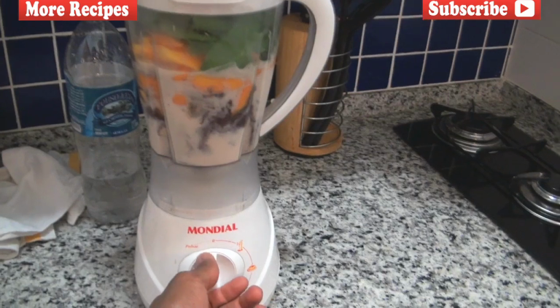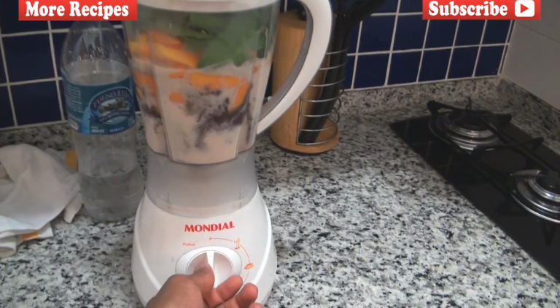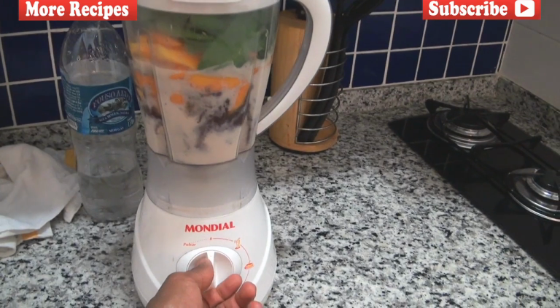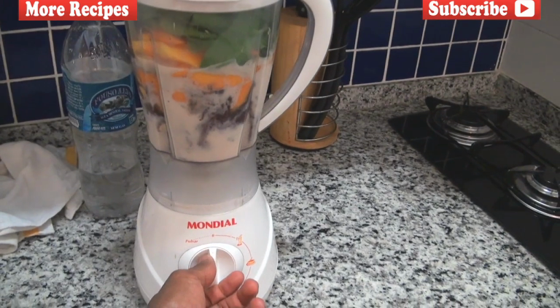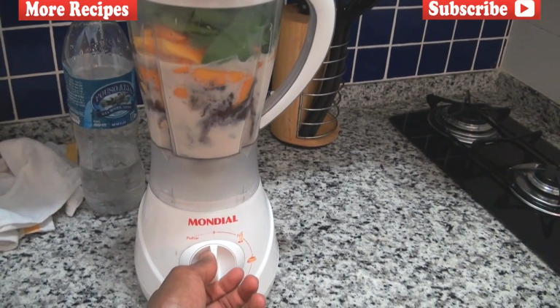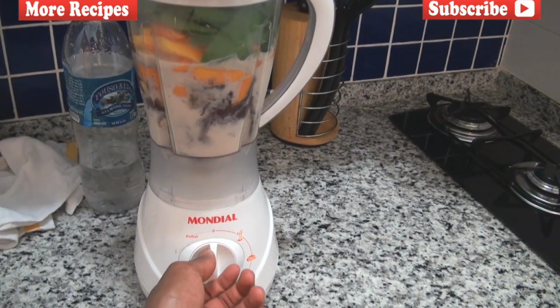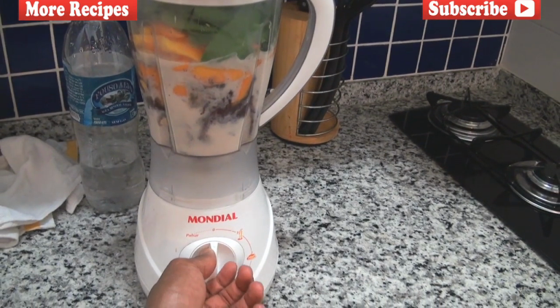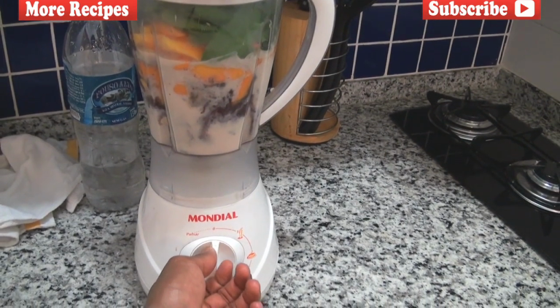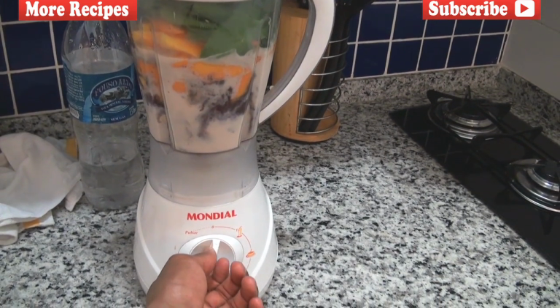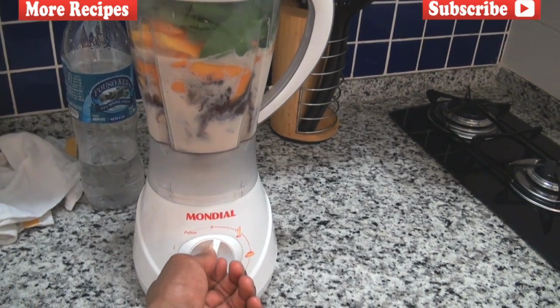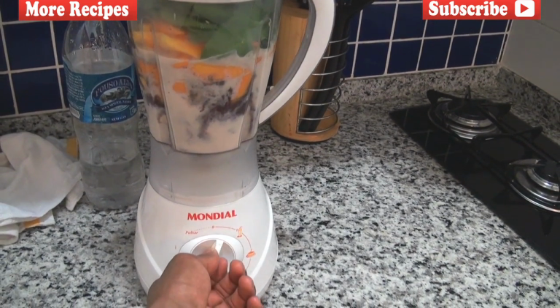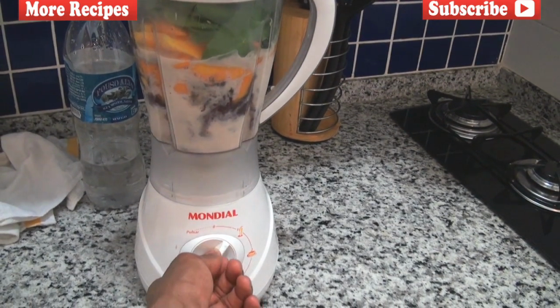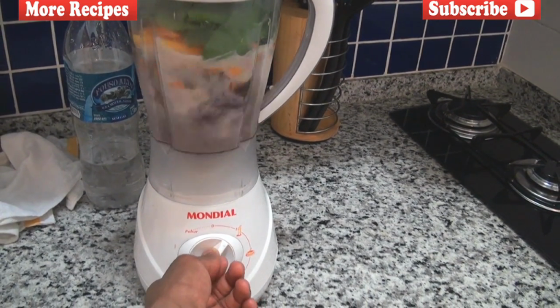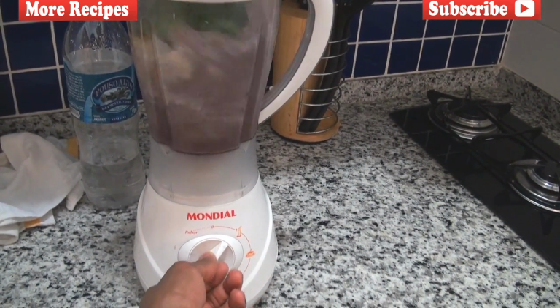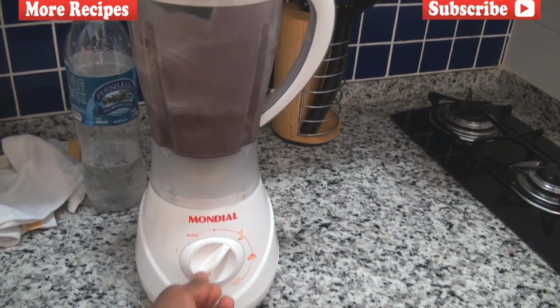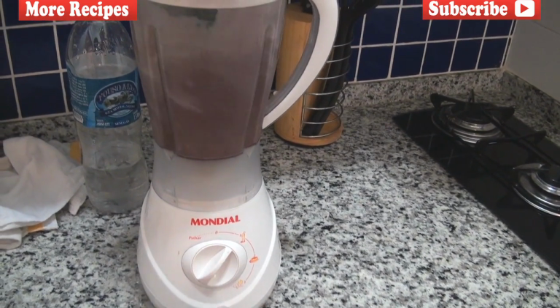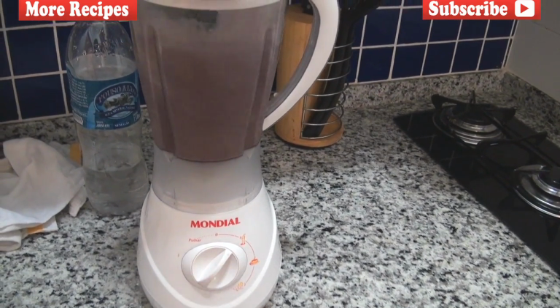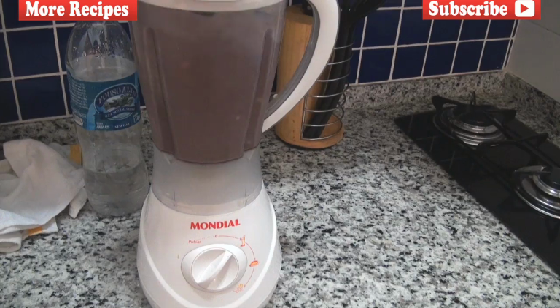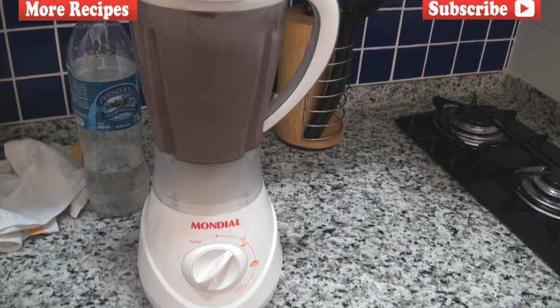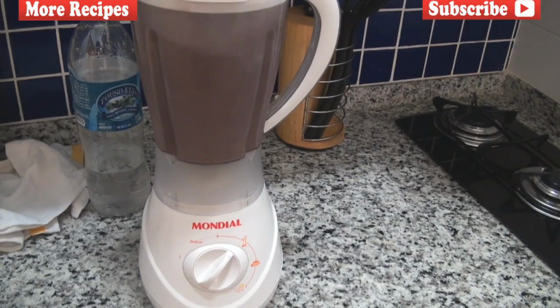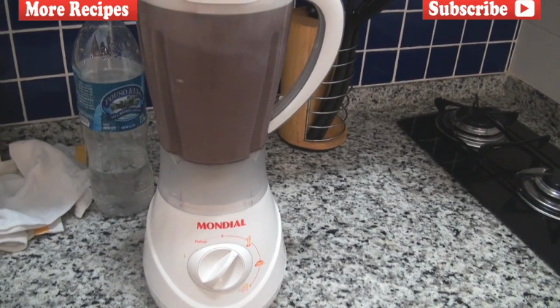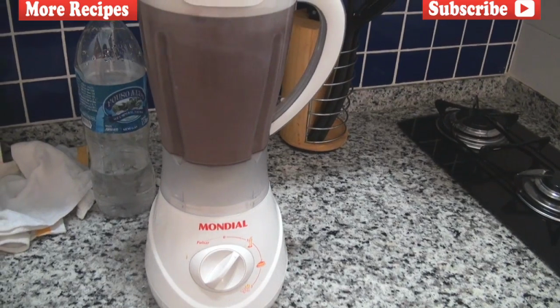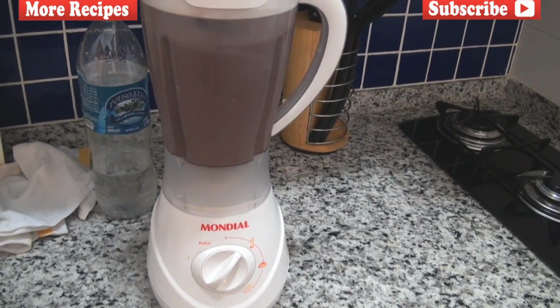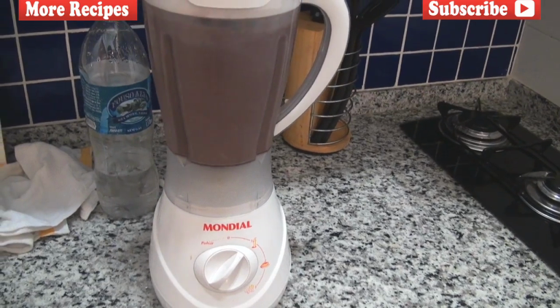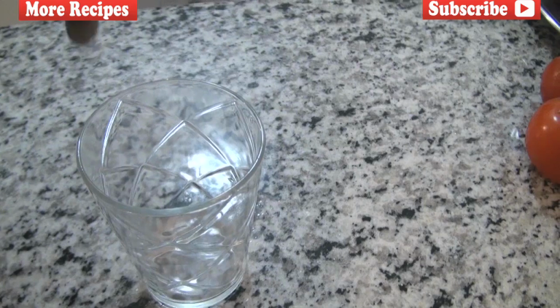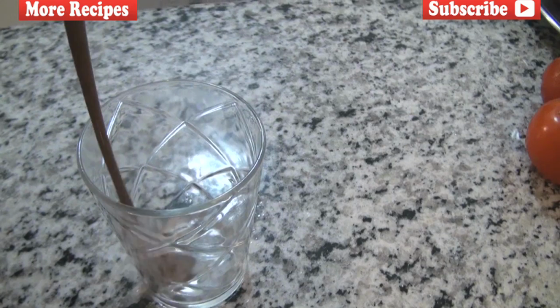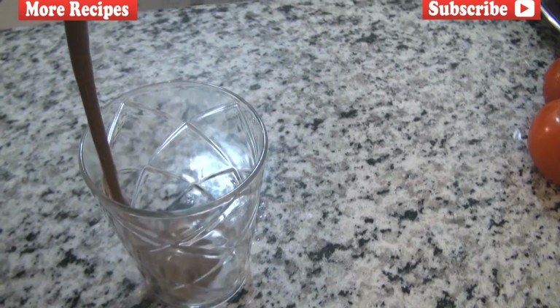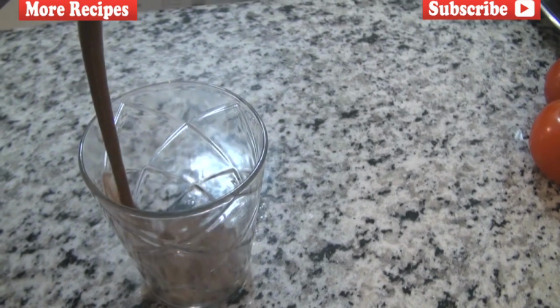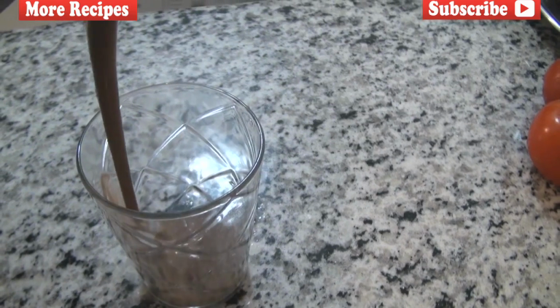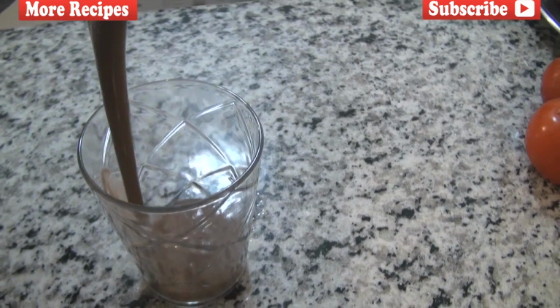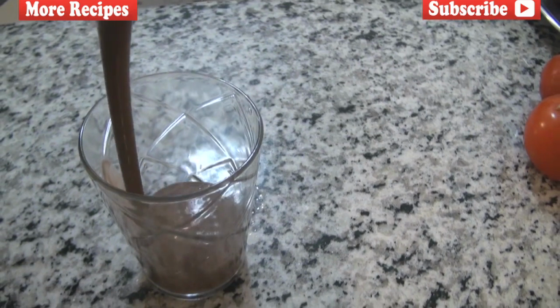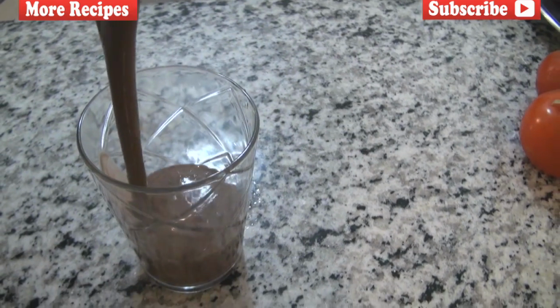Alright, so what we're going to do is blend up this Copa de Mundo smoothie for exactly one minute.